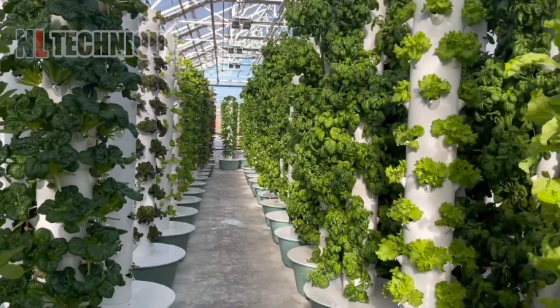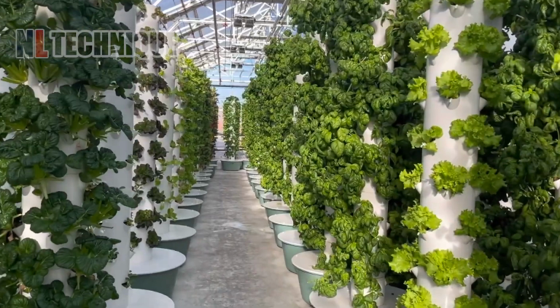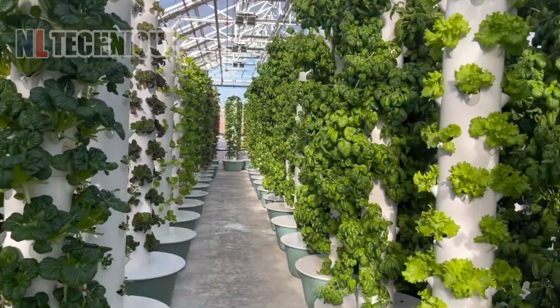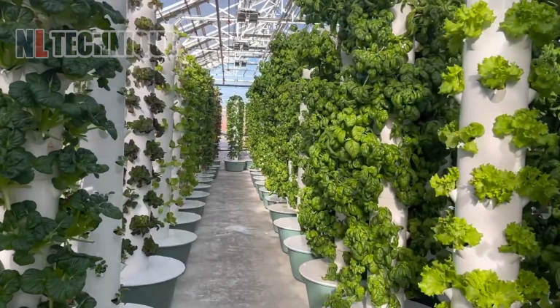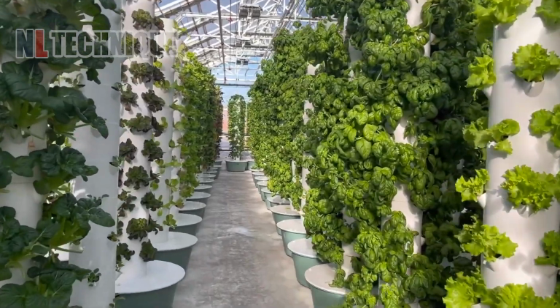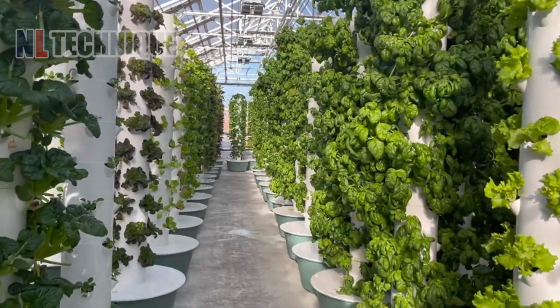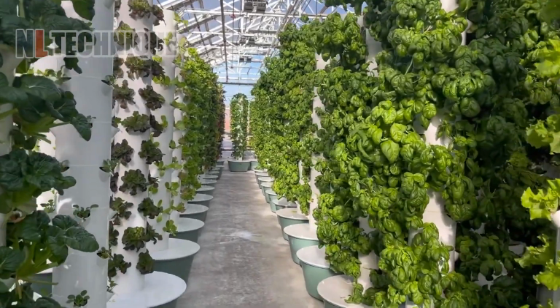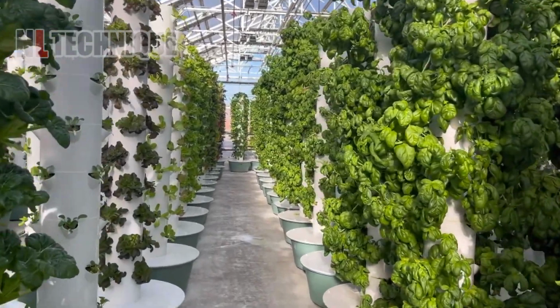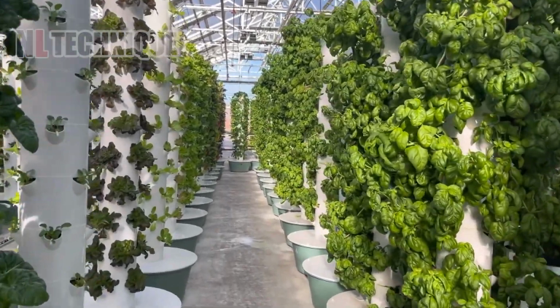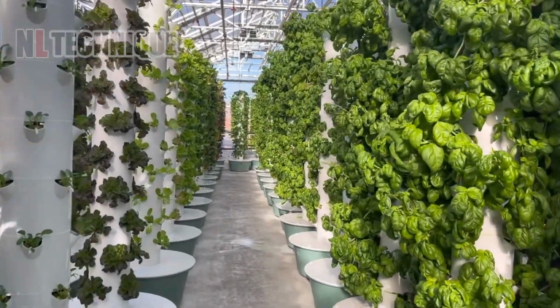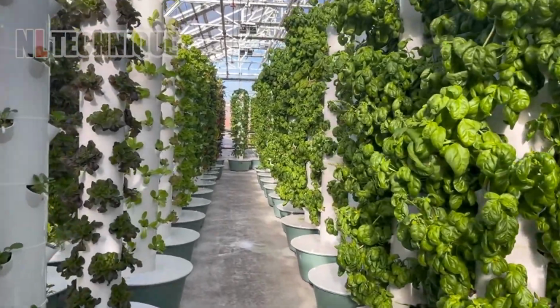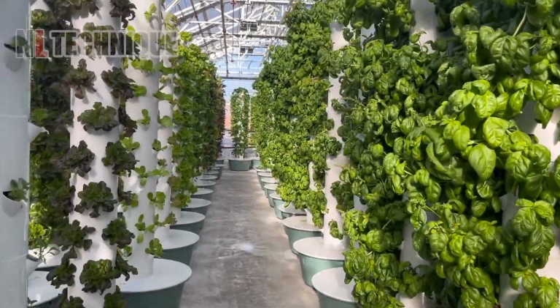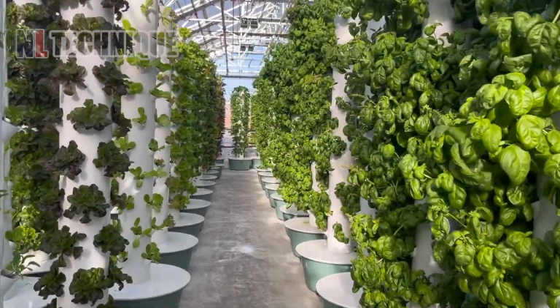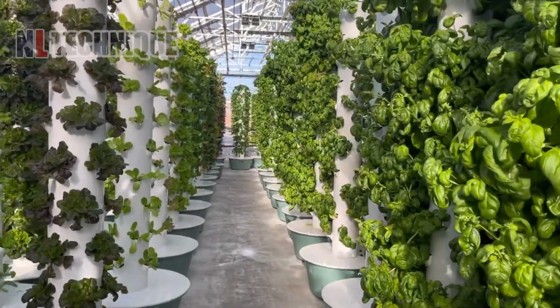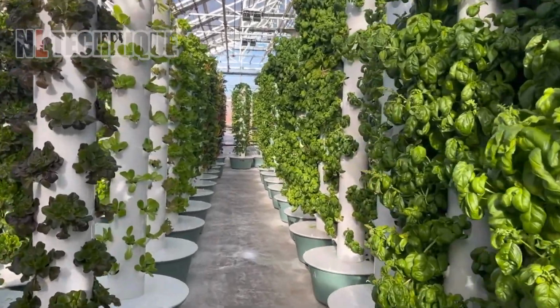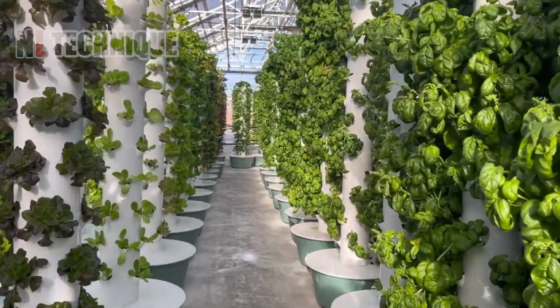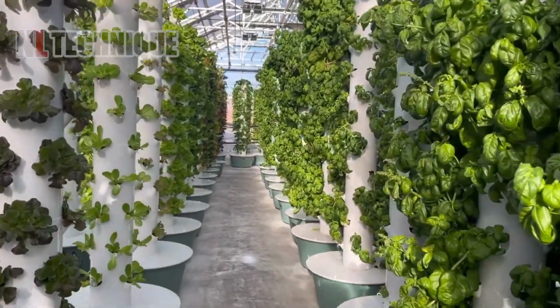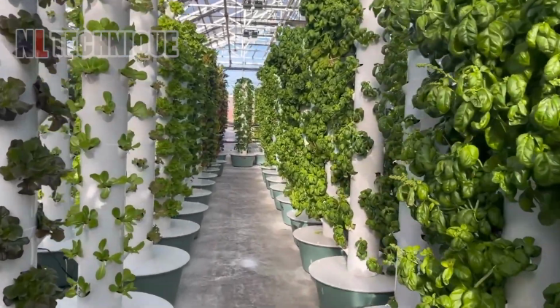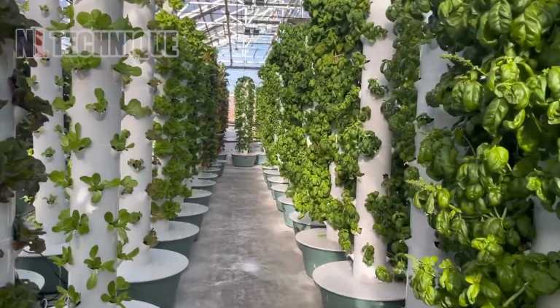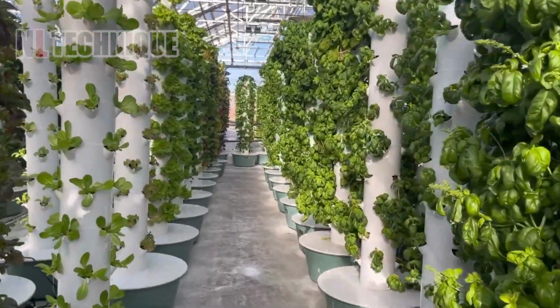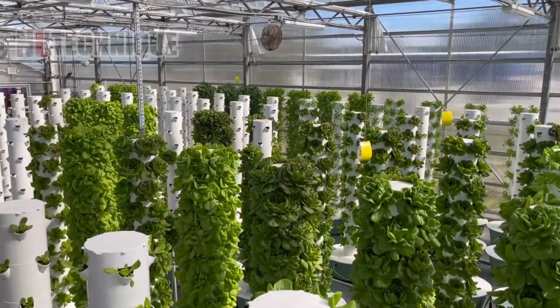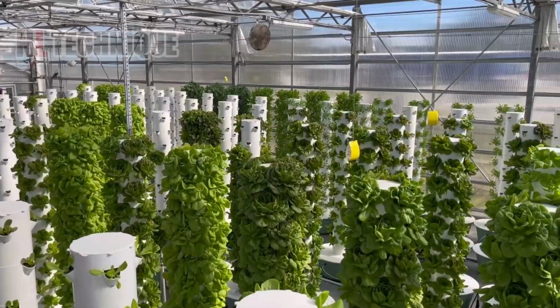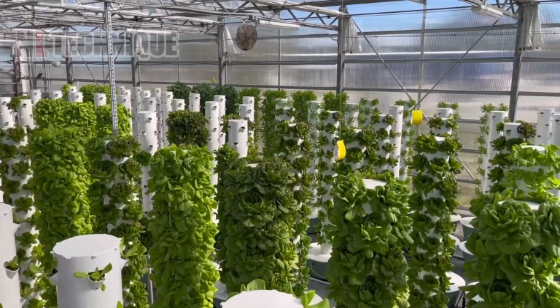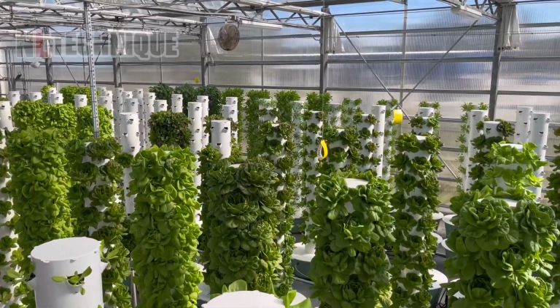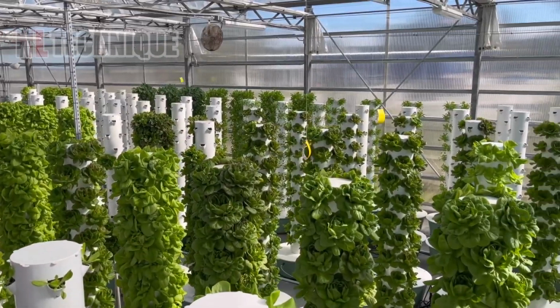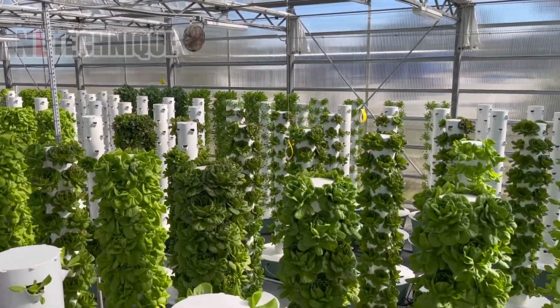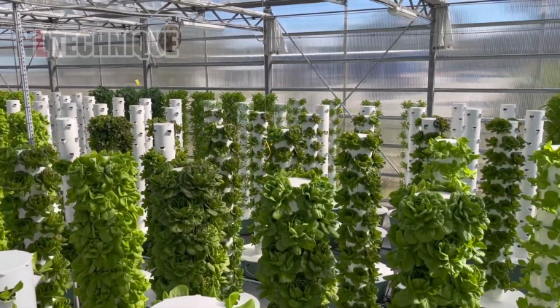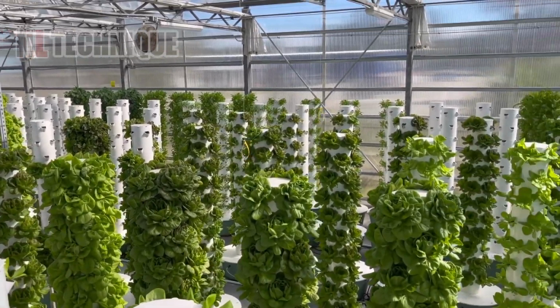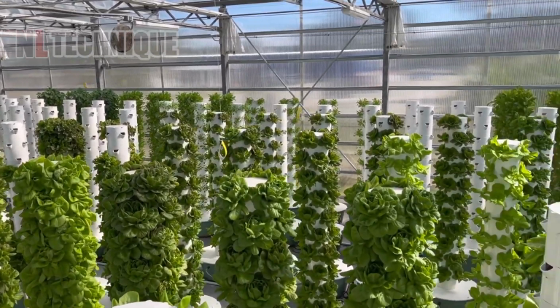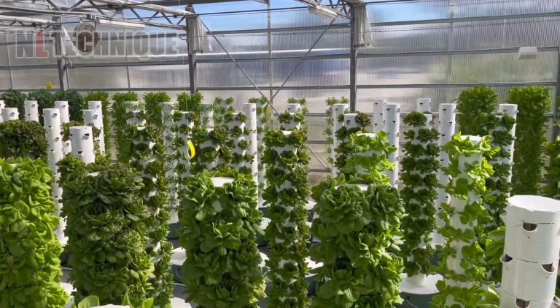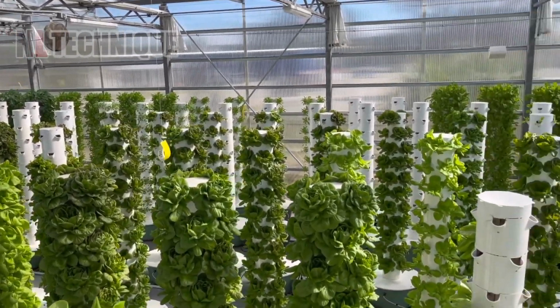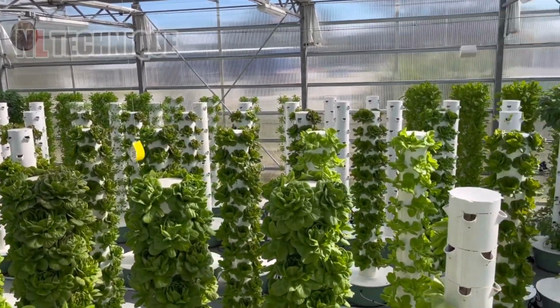Vertical farming reaches new heights with these aeroponic towers. Up we go!